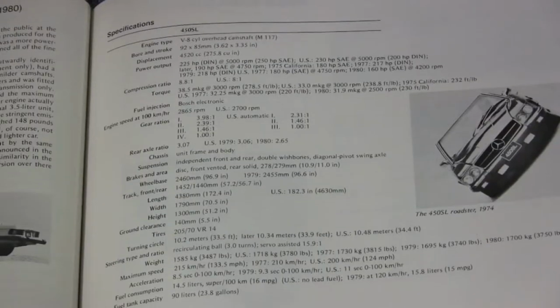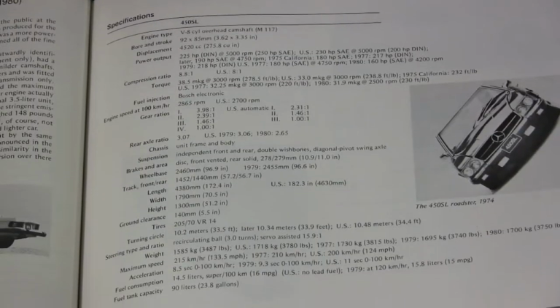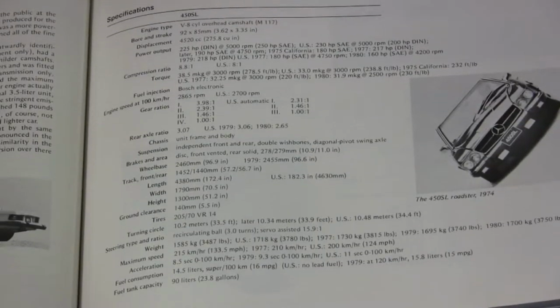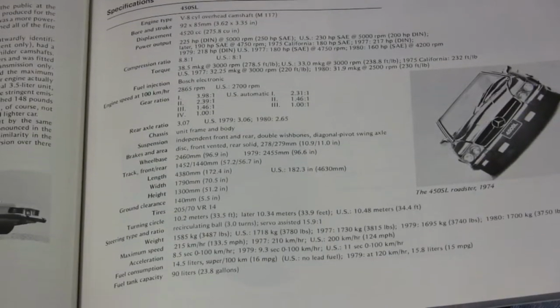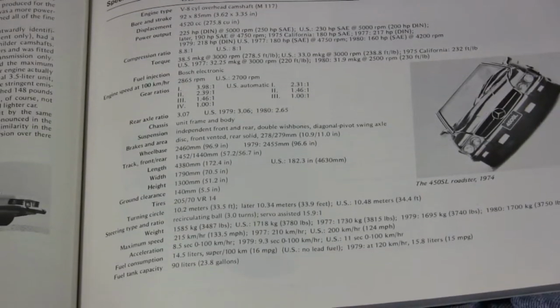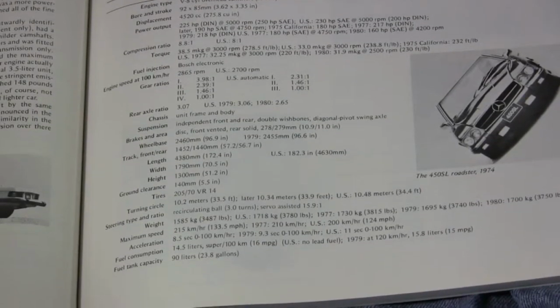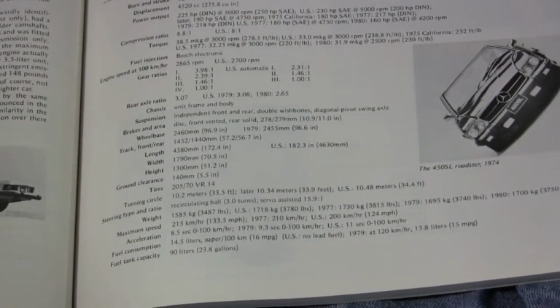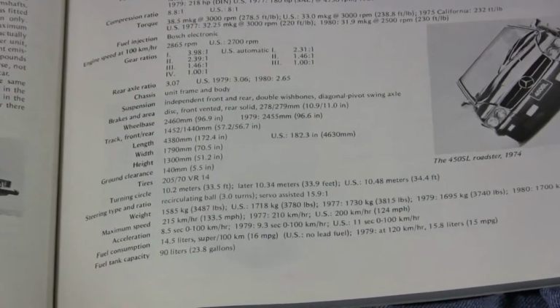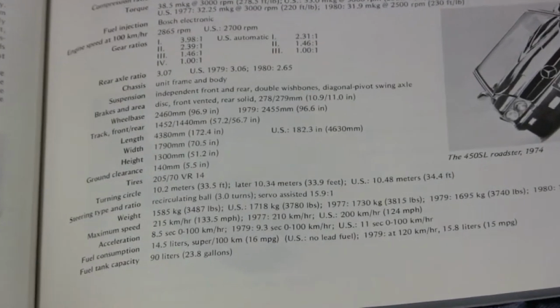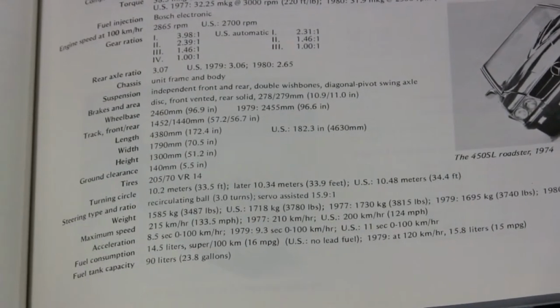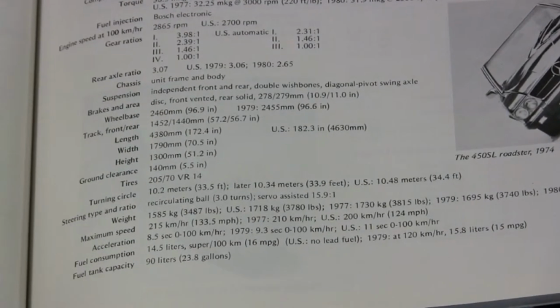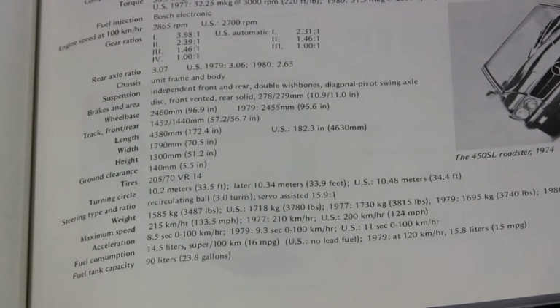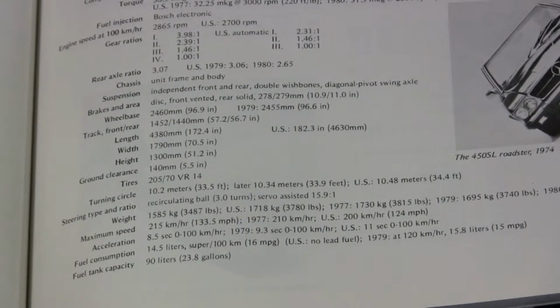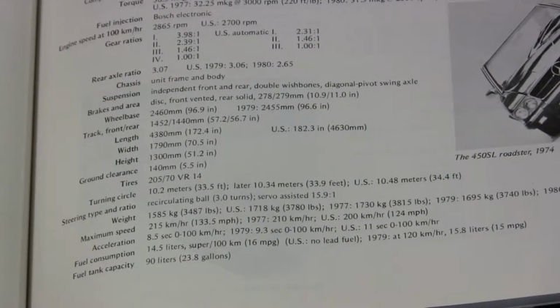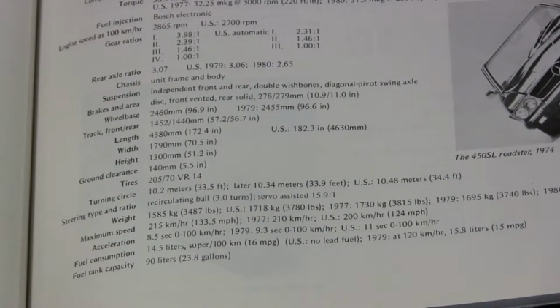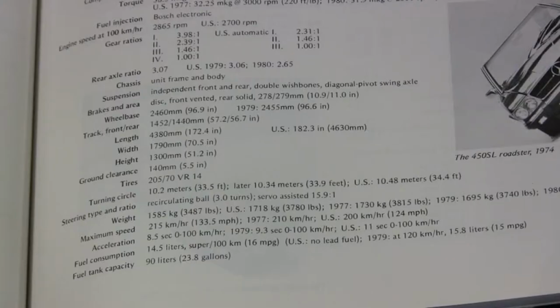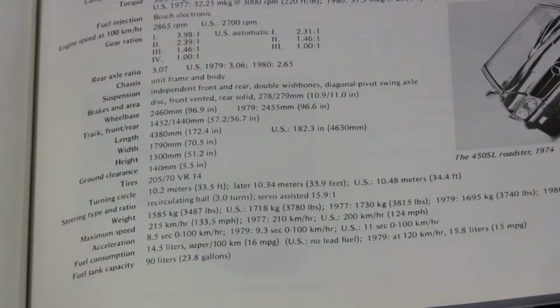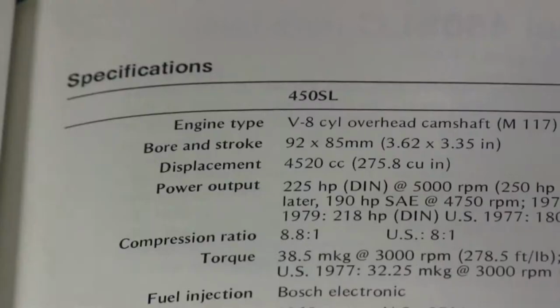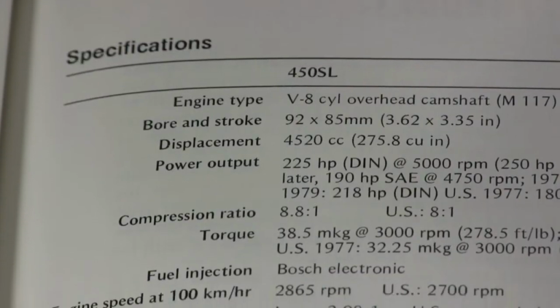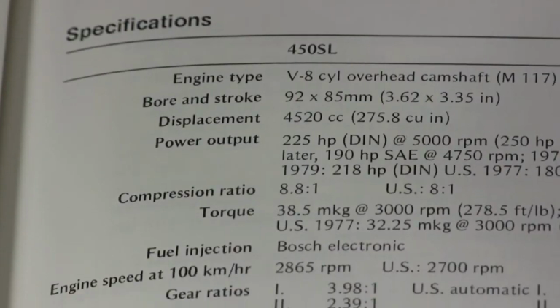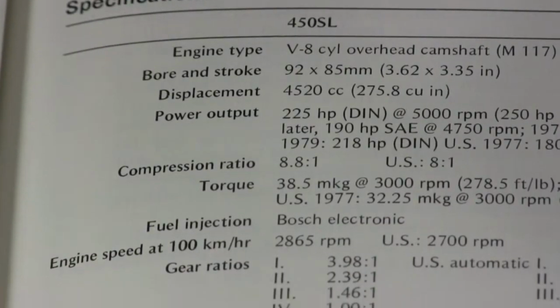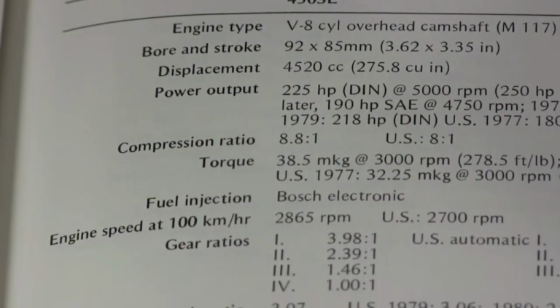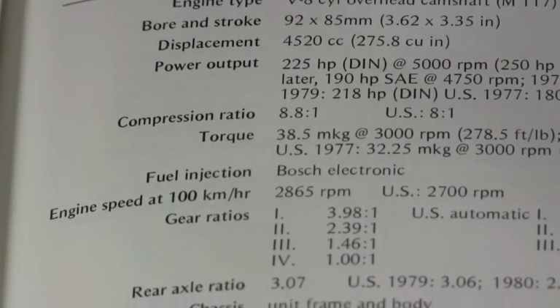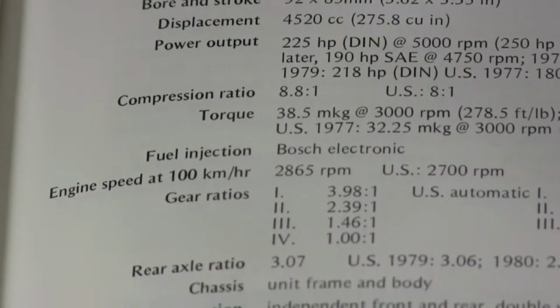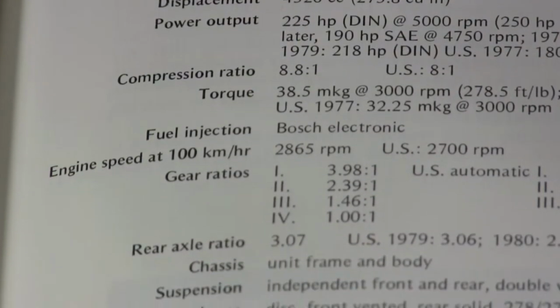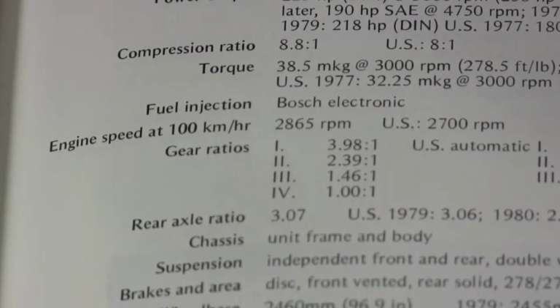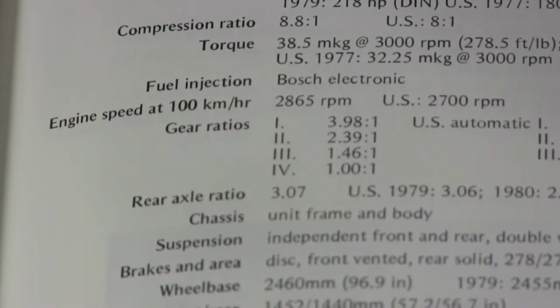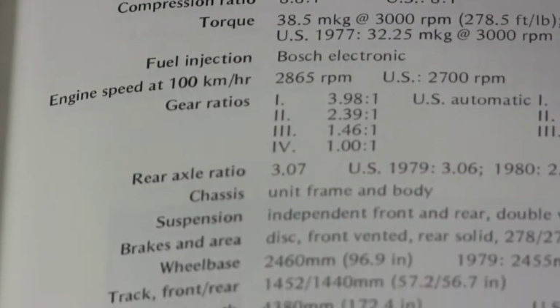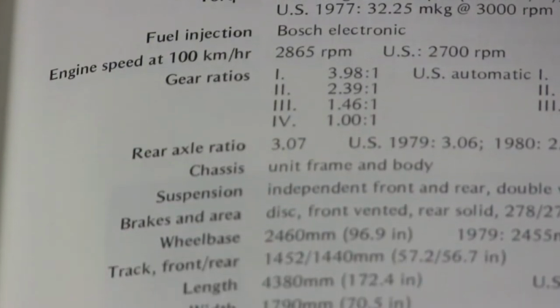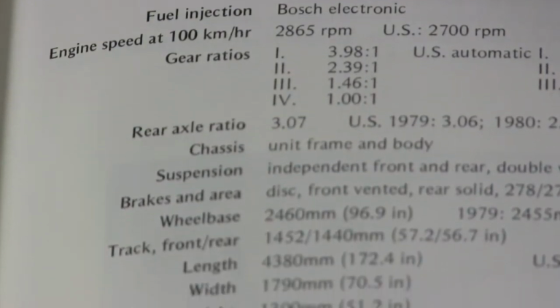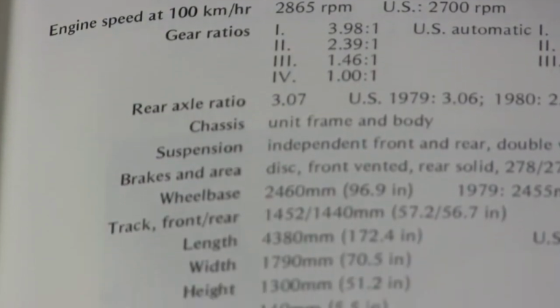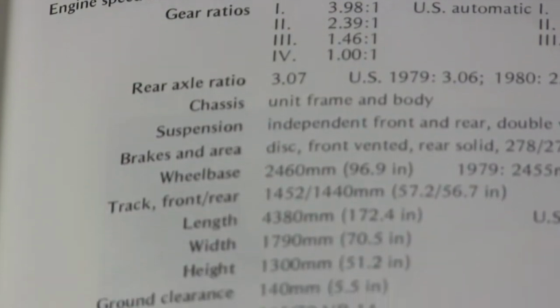The facing page has the technical specifications including engine output, chassis dimensions, zero to 60 time, and even the fuel economy to expect.